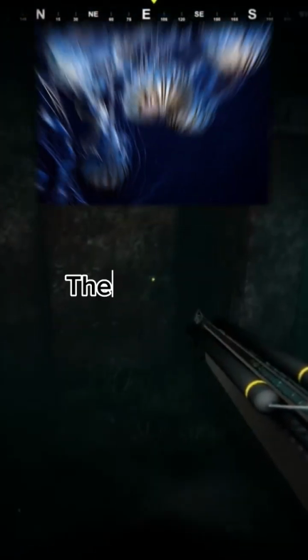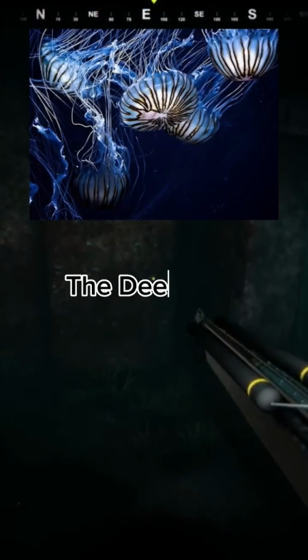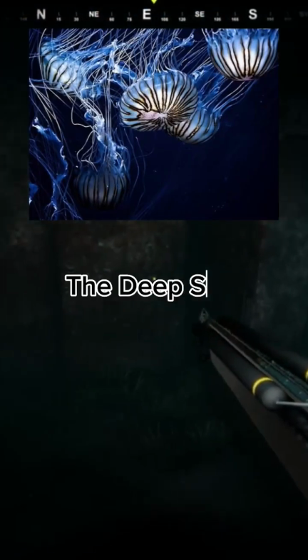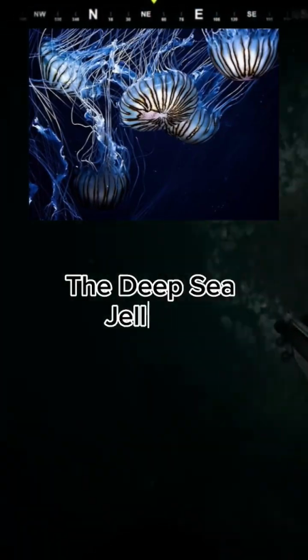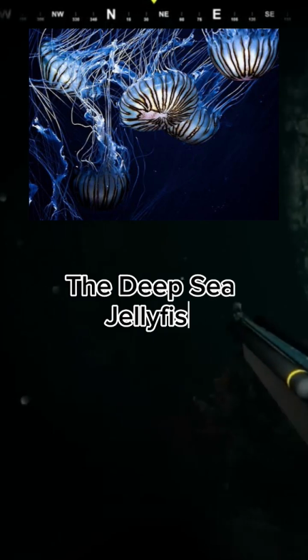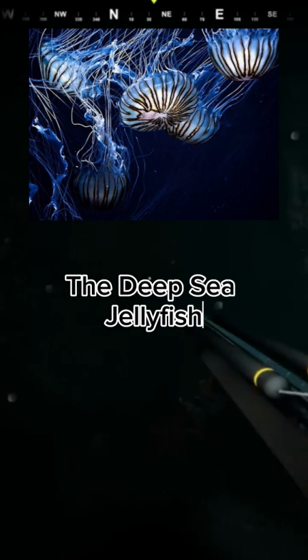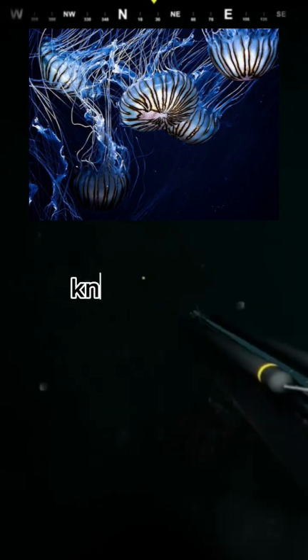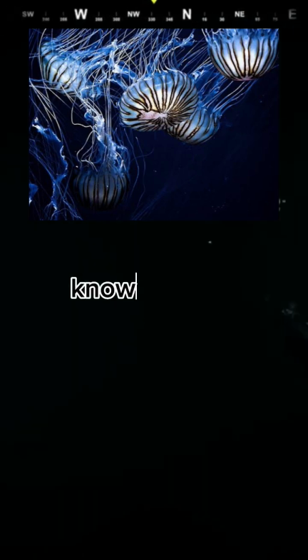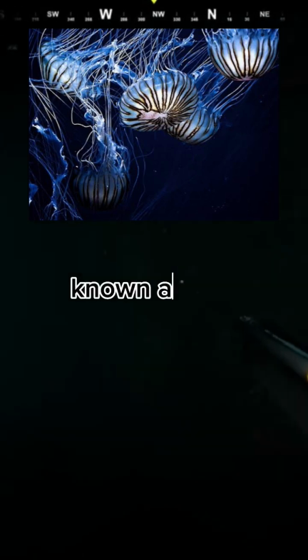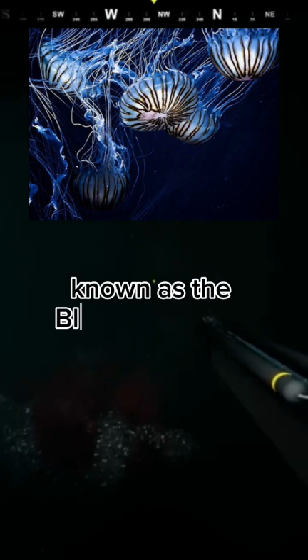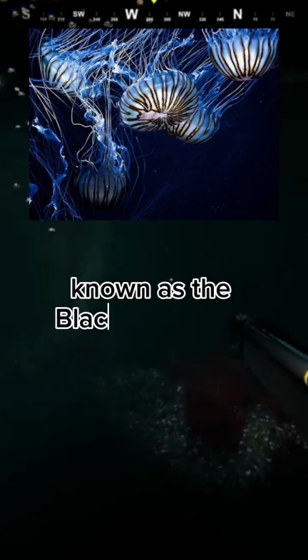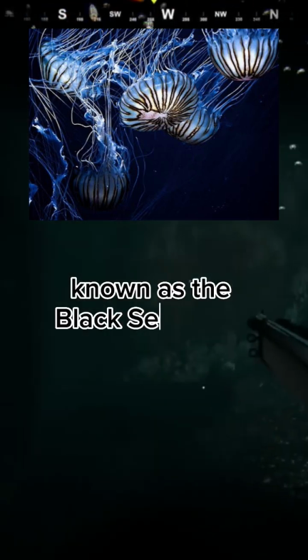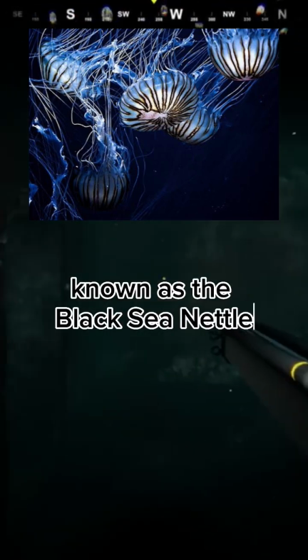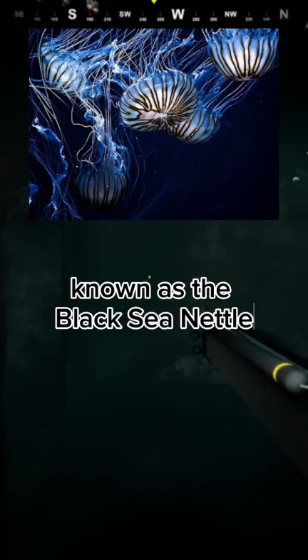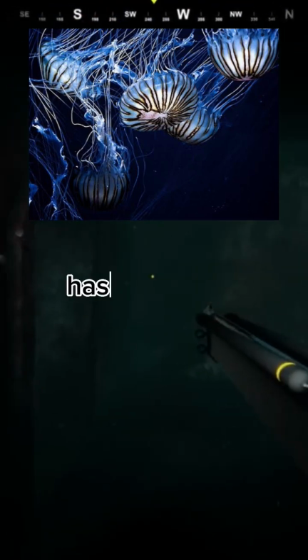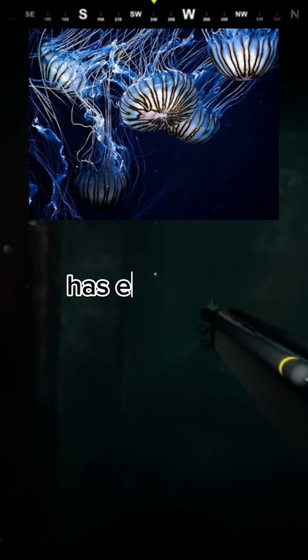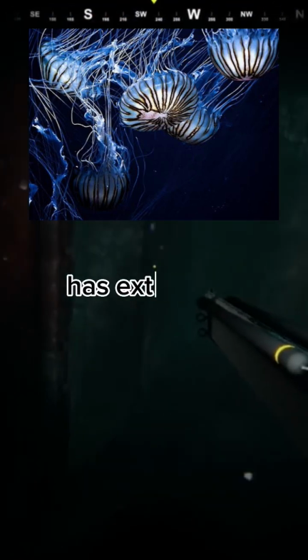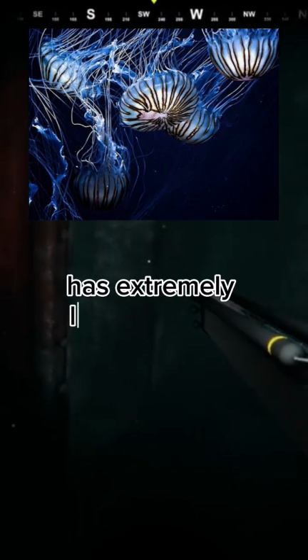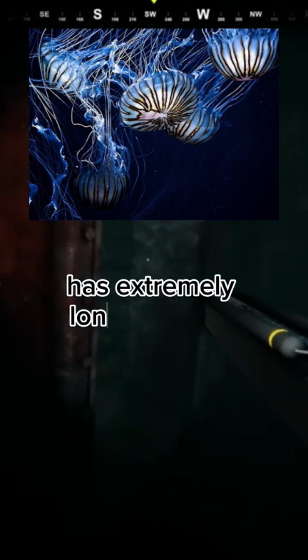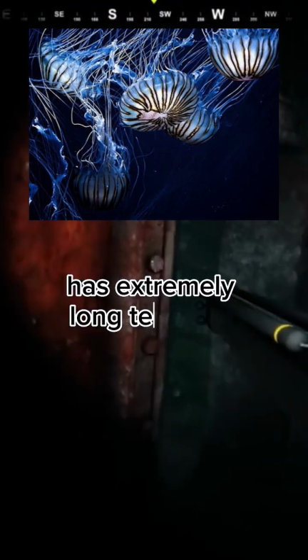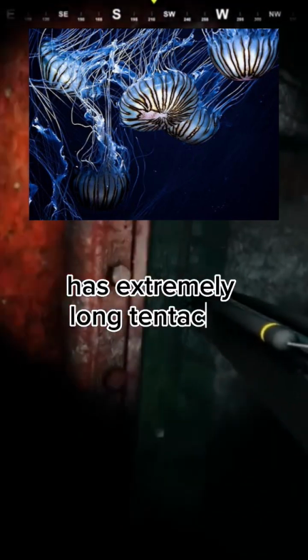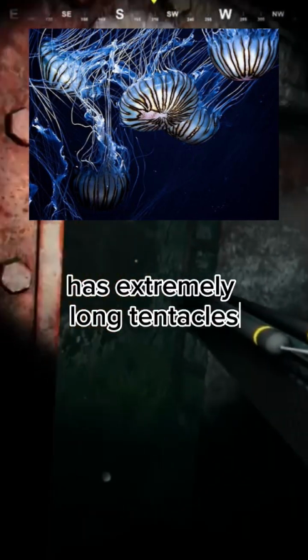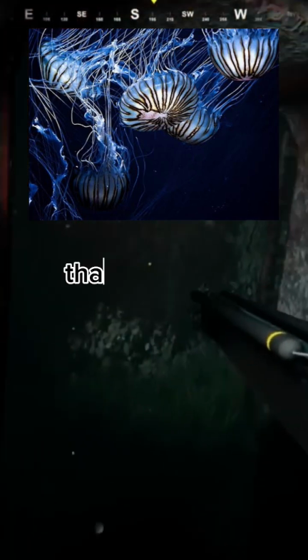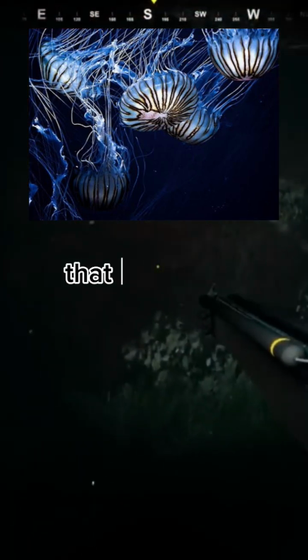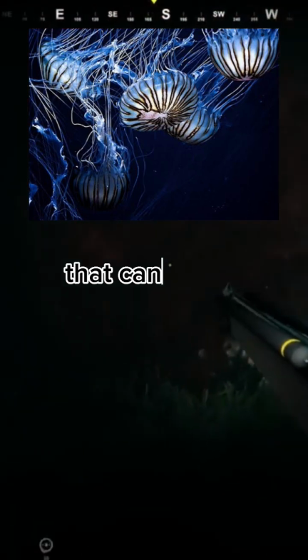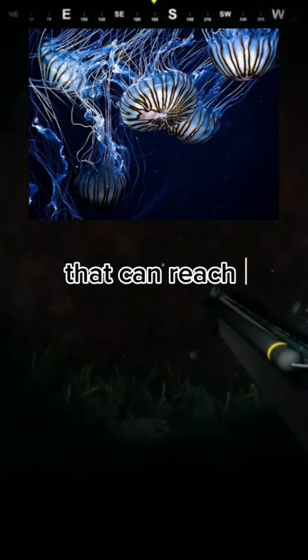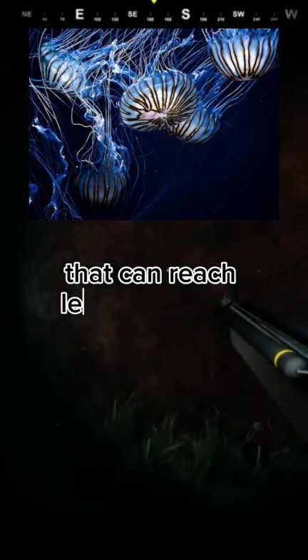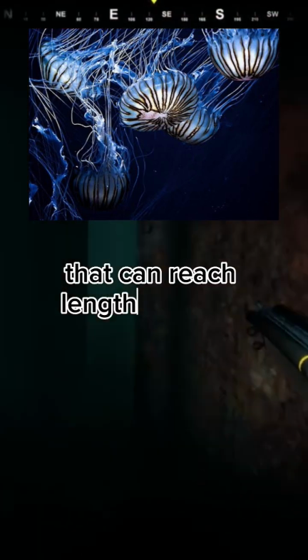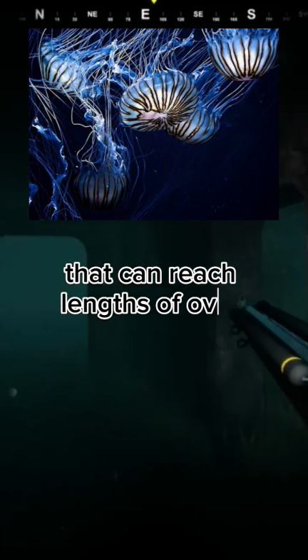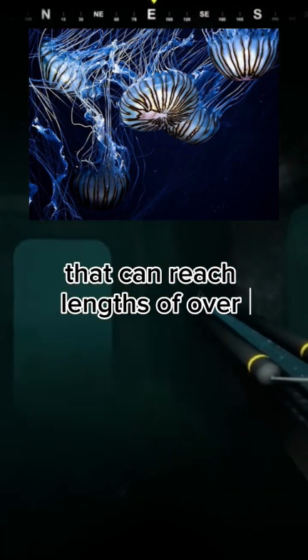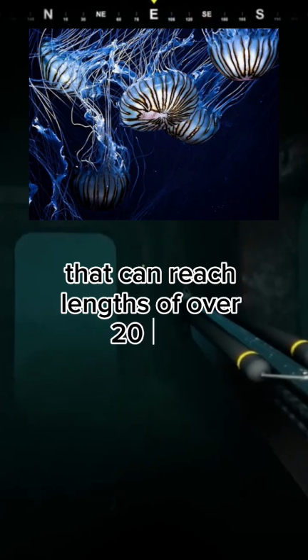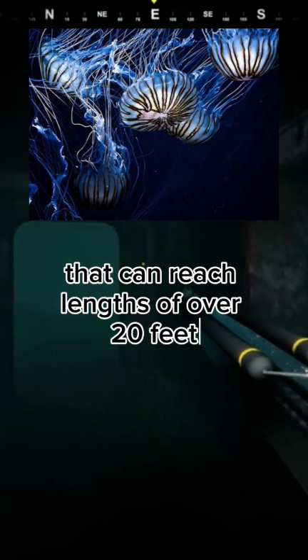The deep-sea jellyfish known as the black sea nettle has extremely long tentacles that can reach lengths of over 20 feet.